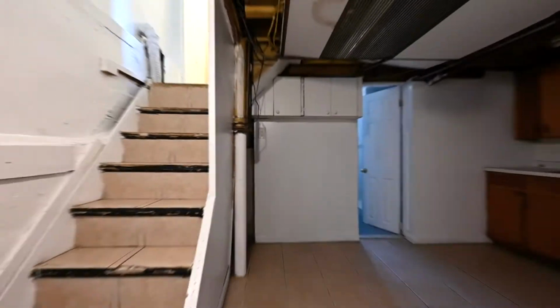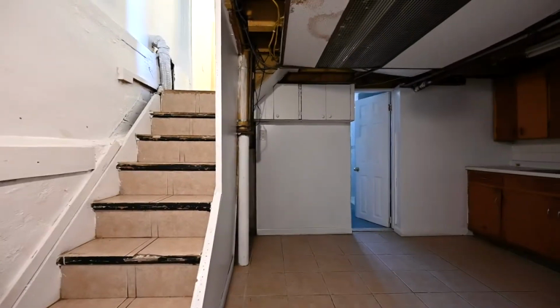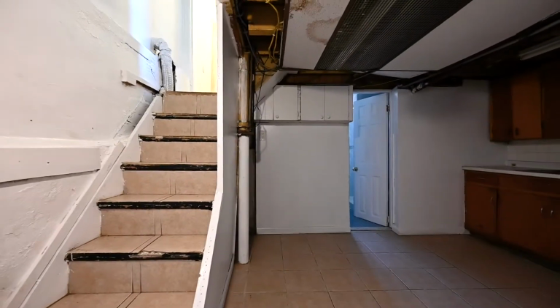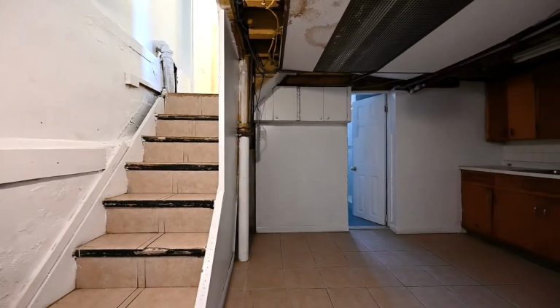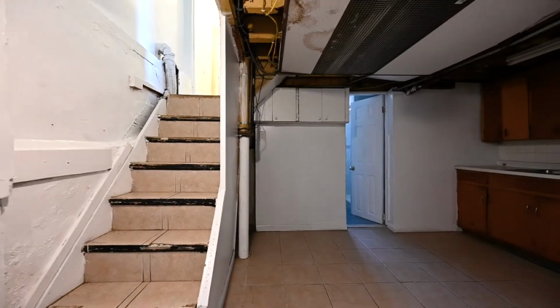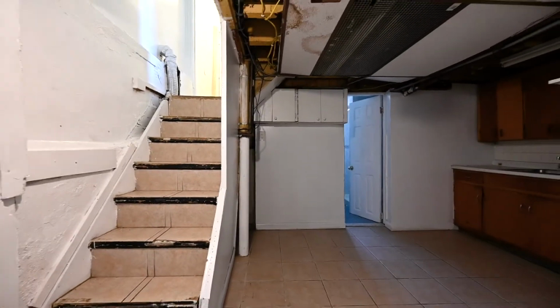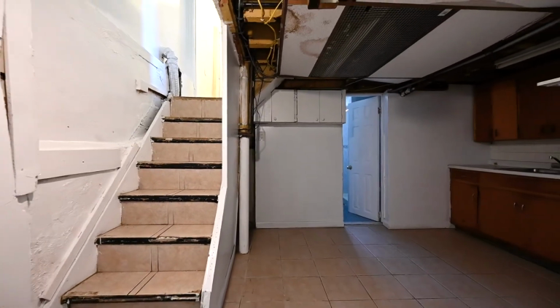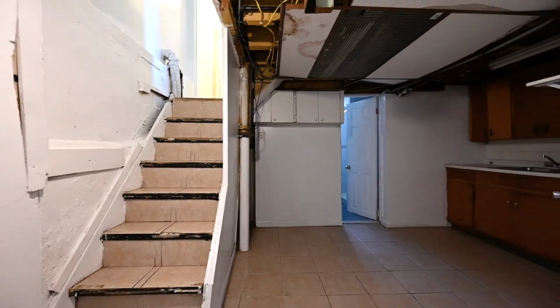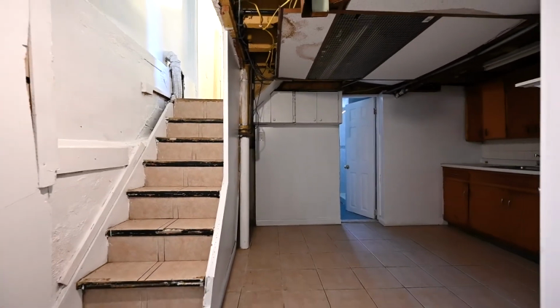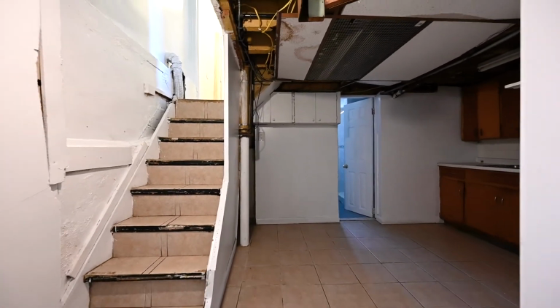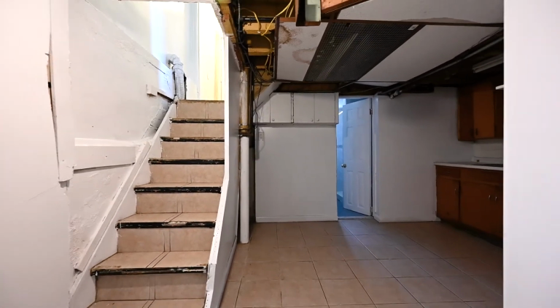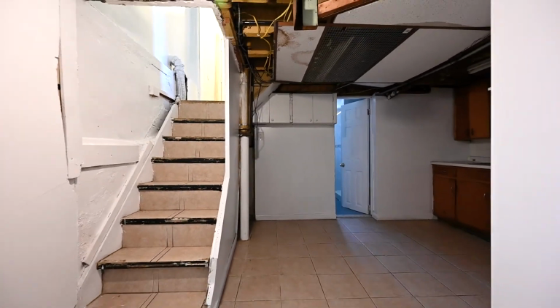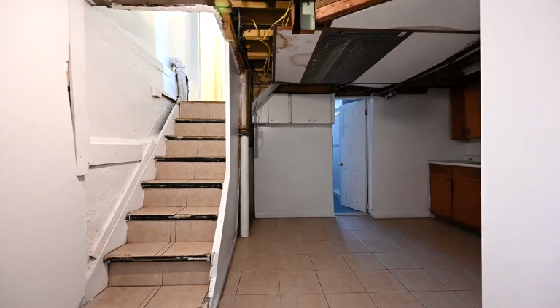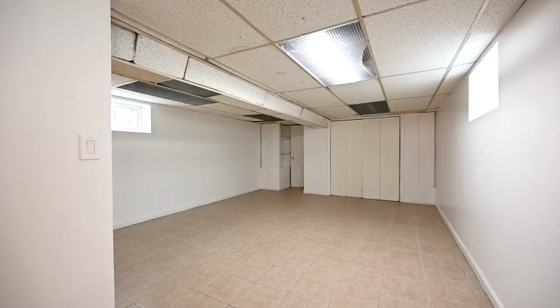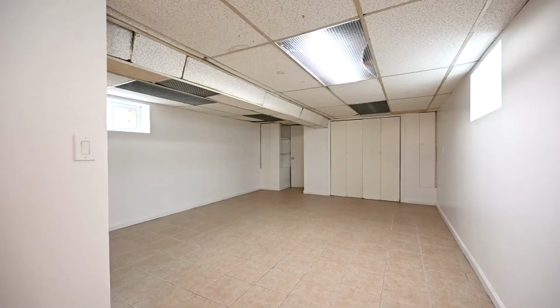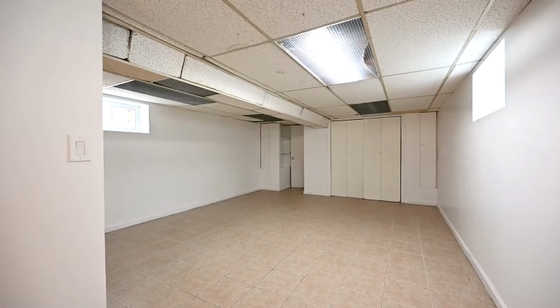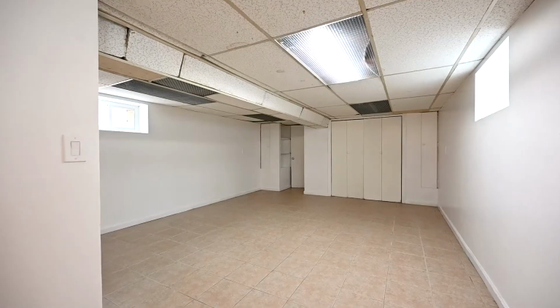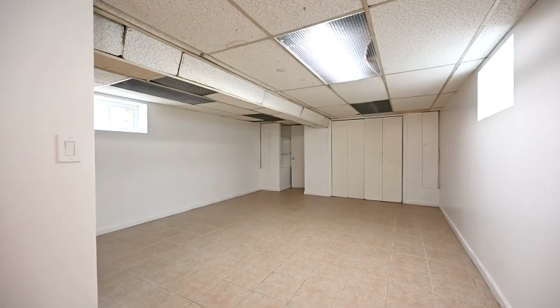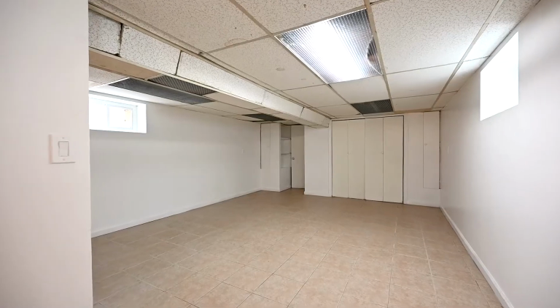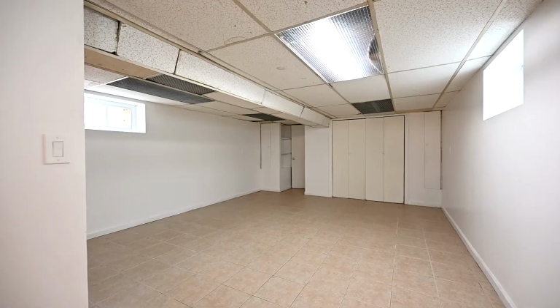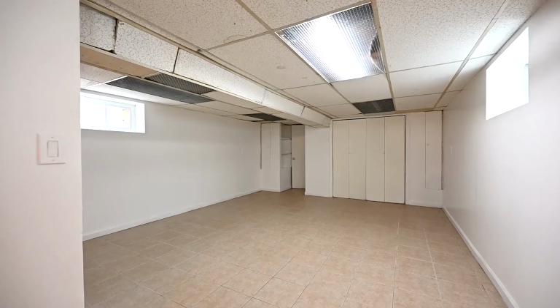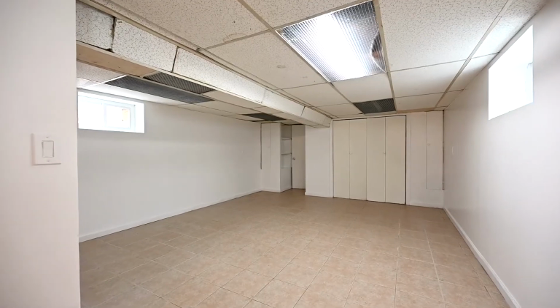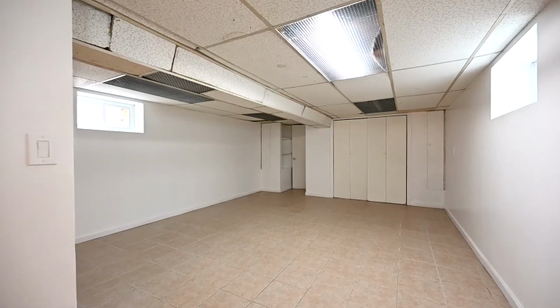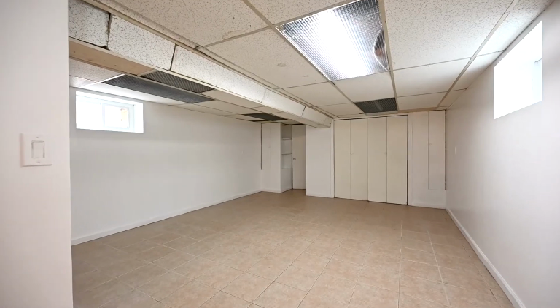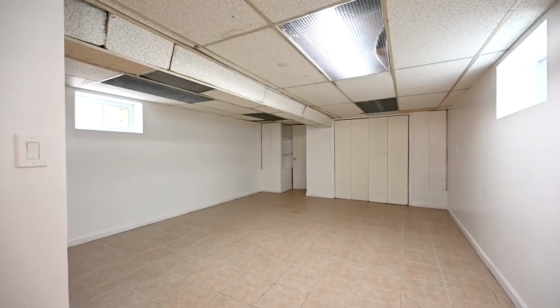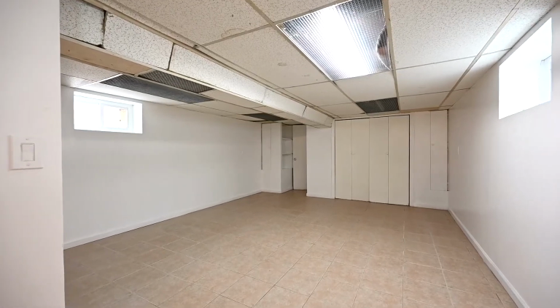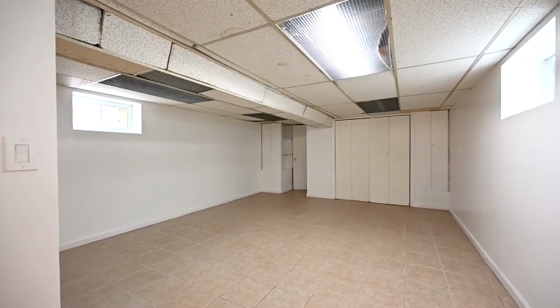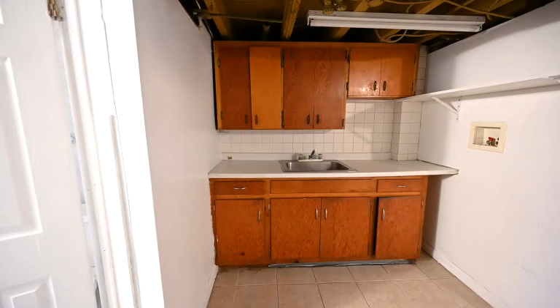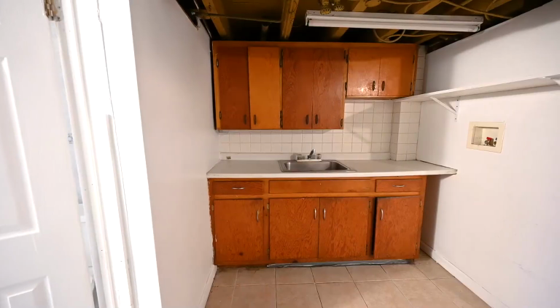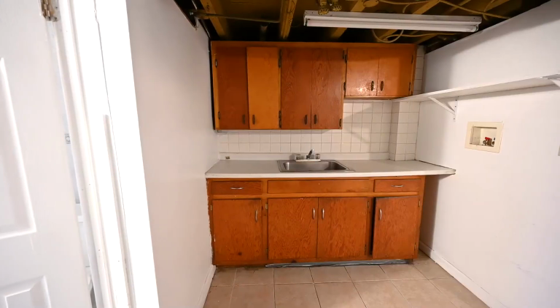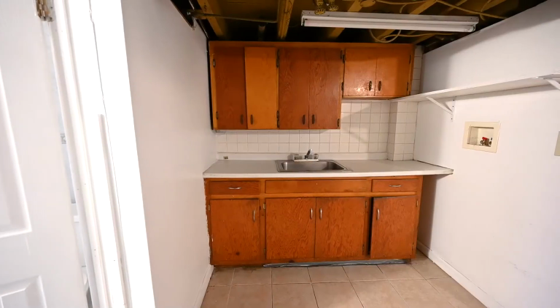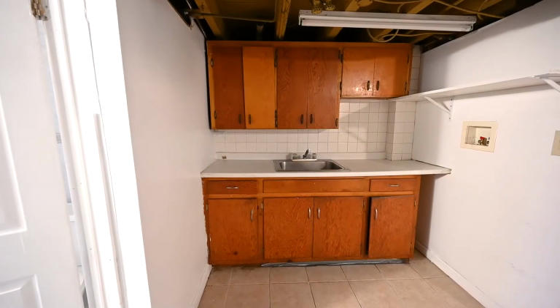This large full-finished basement has a full bathroom and a separate entrance.